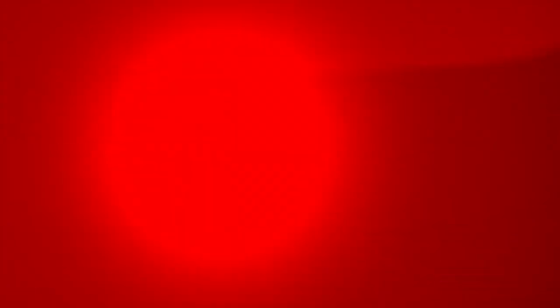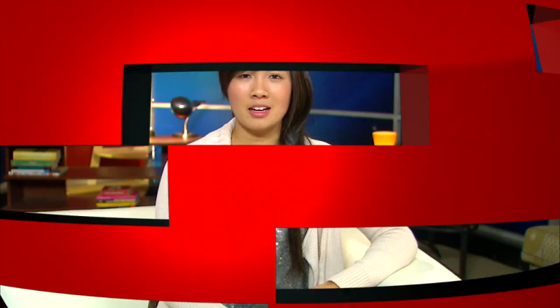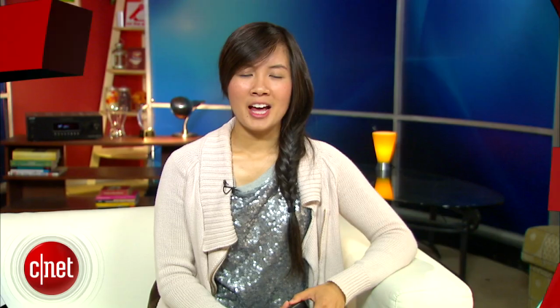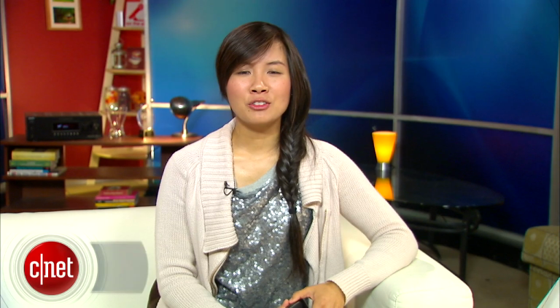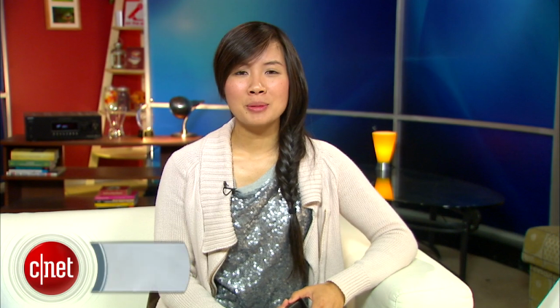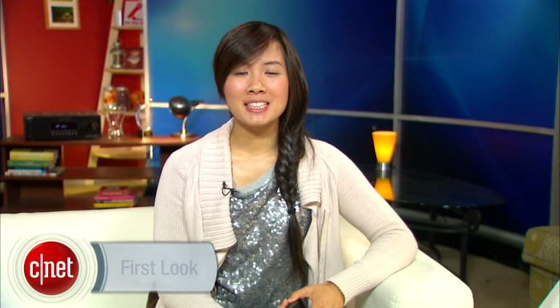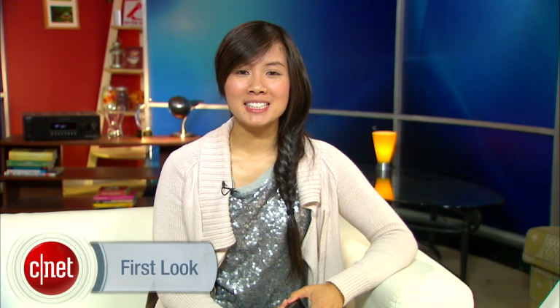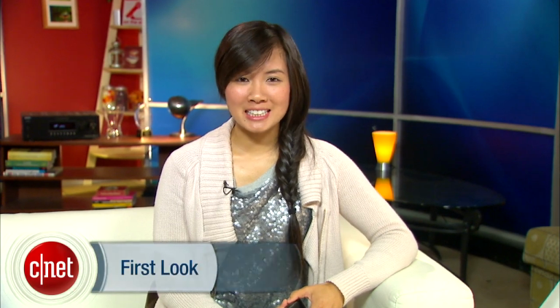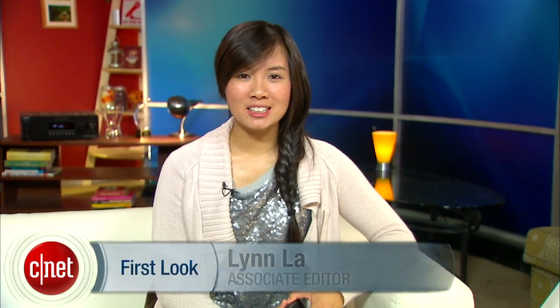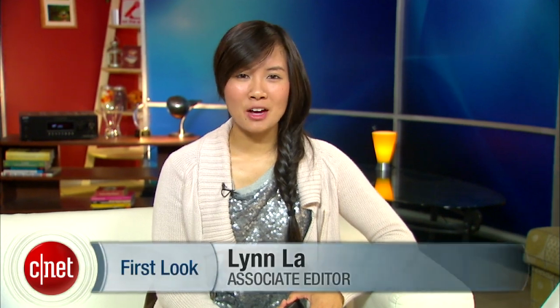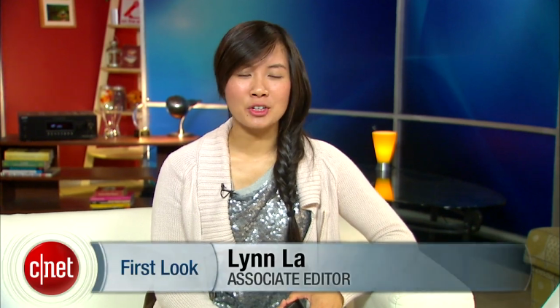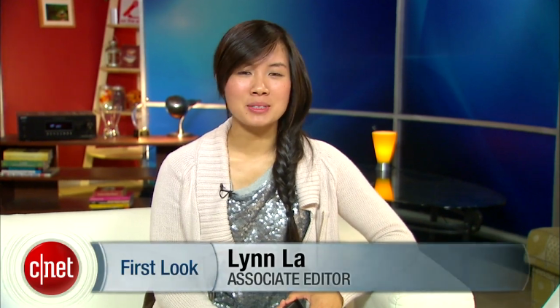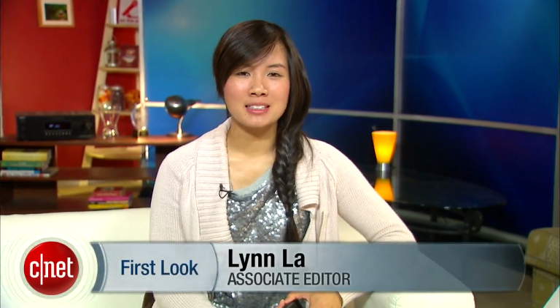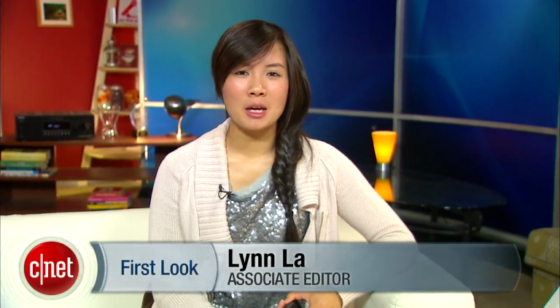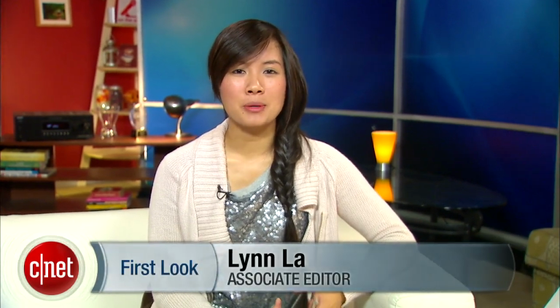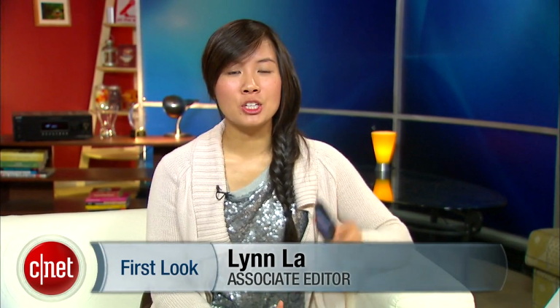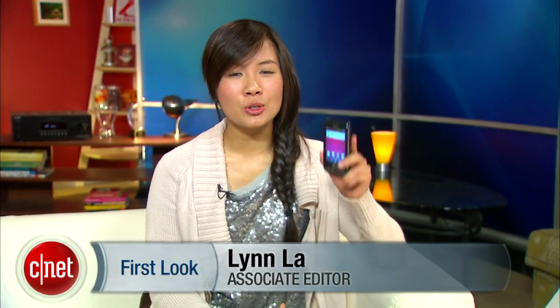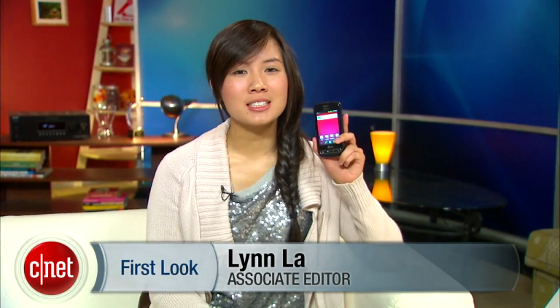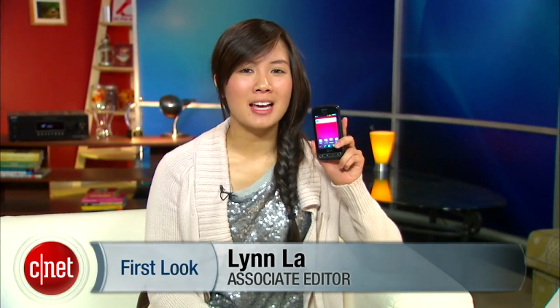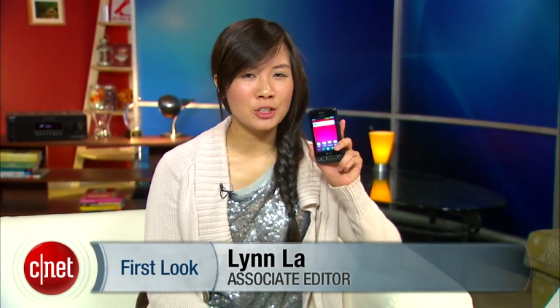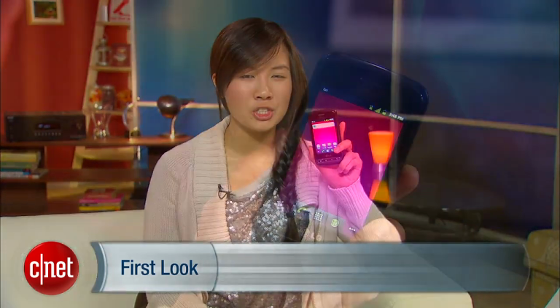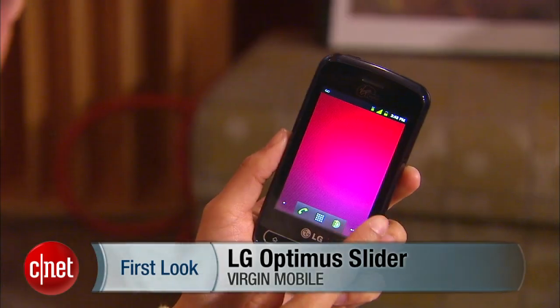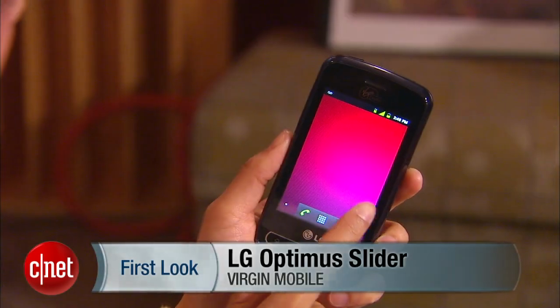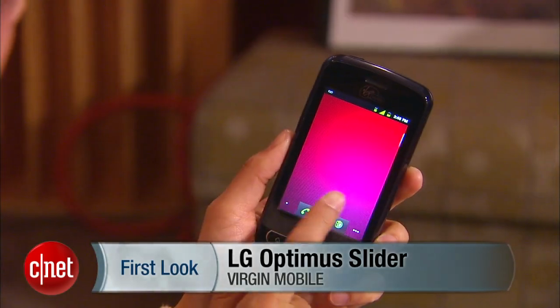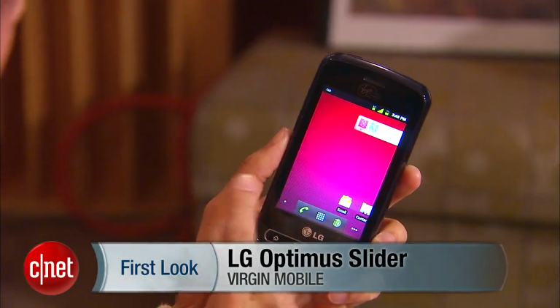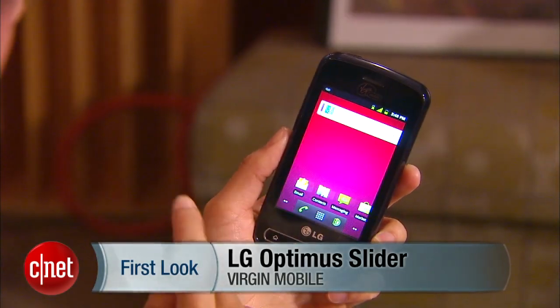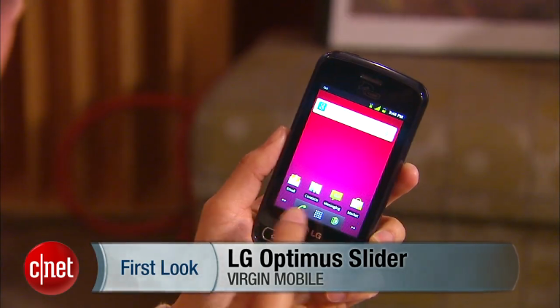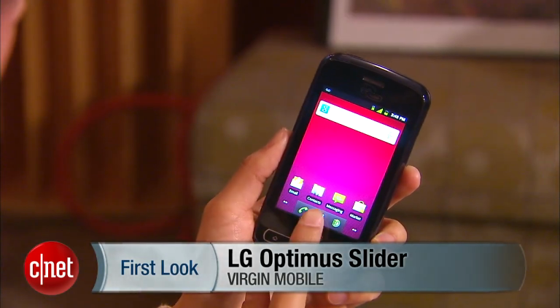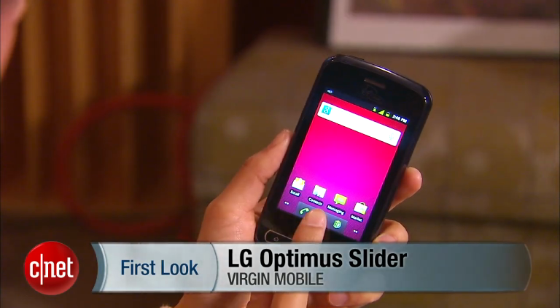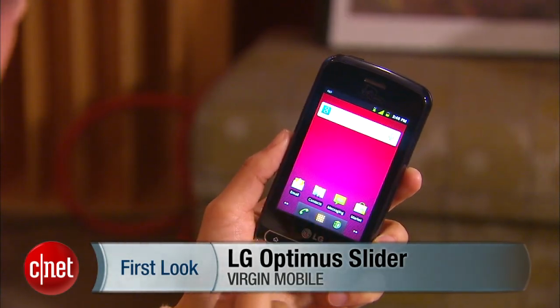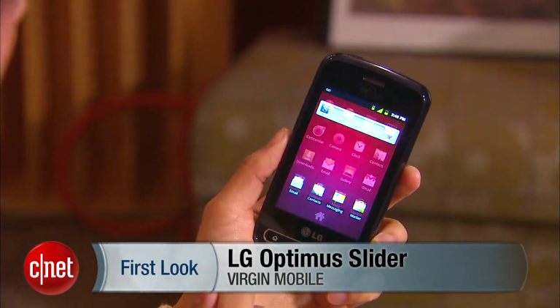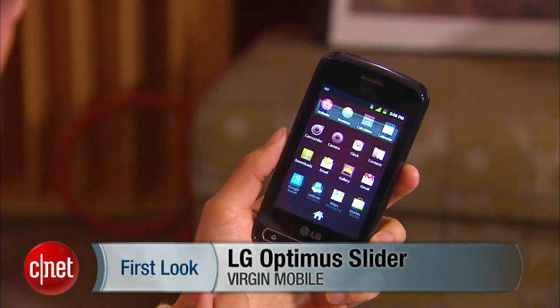Hello everybody, it's Lynn Law from CNET bringing you guys the LG Optimus Slider from Virgin Mobile.